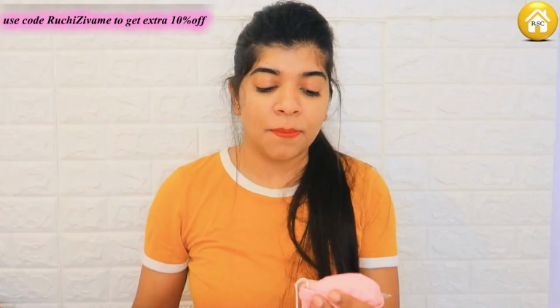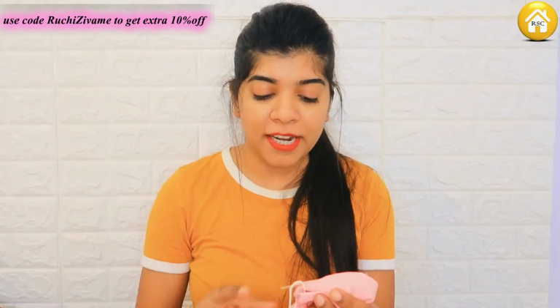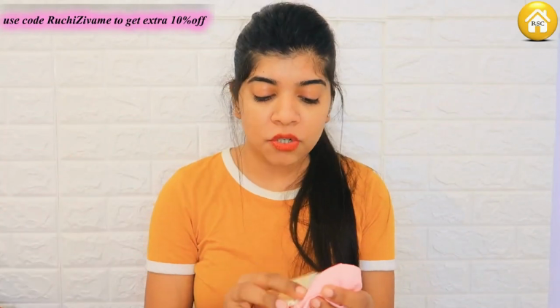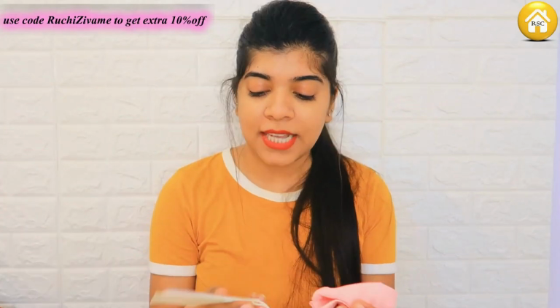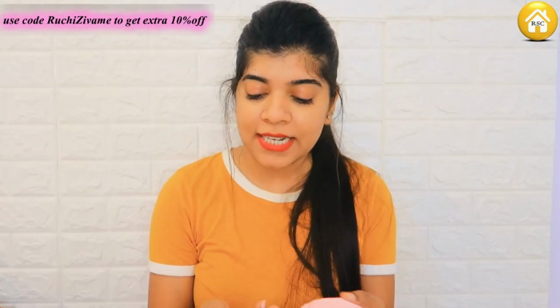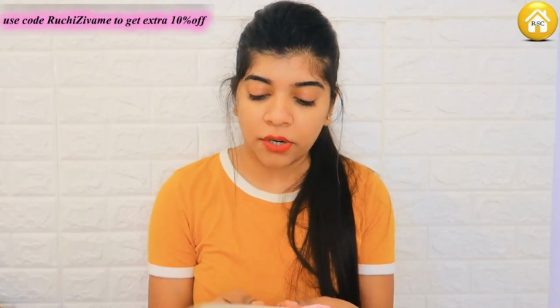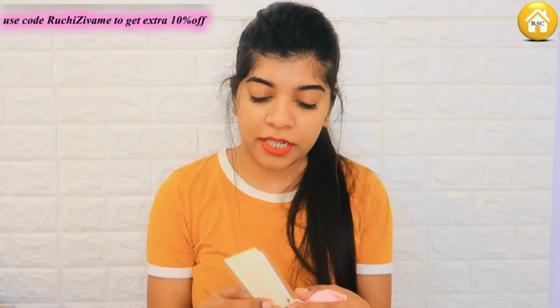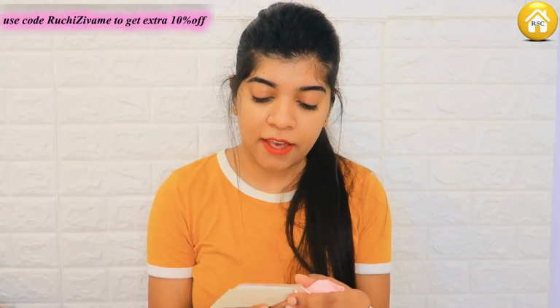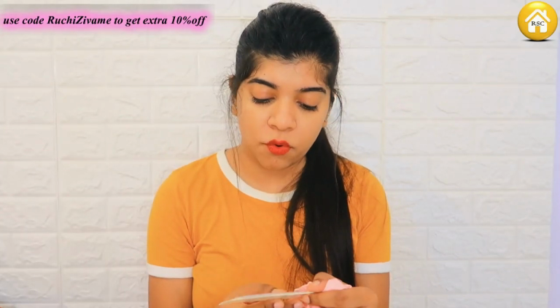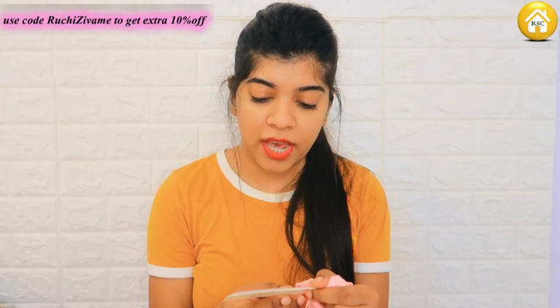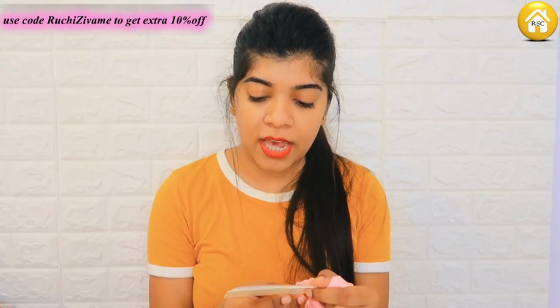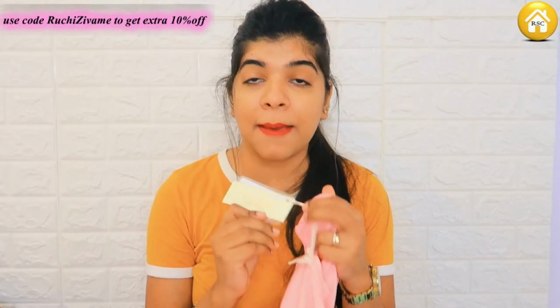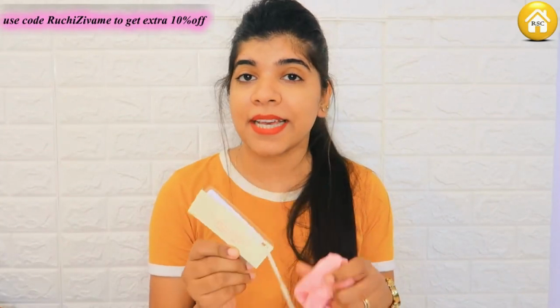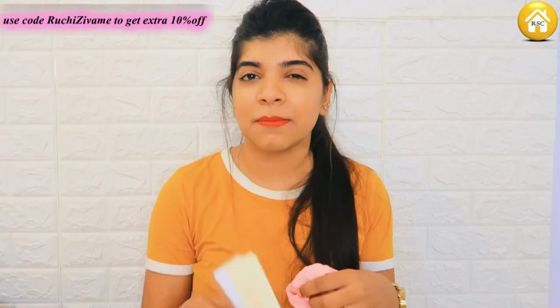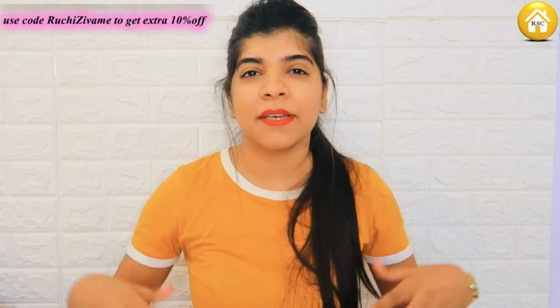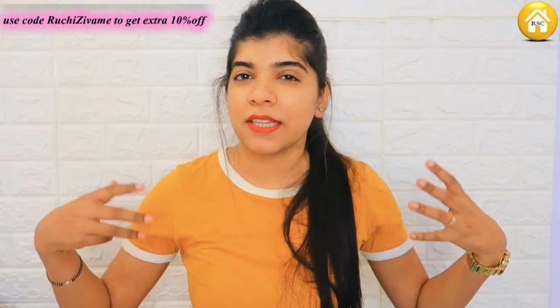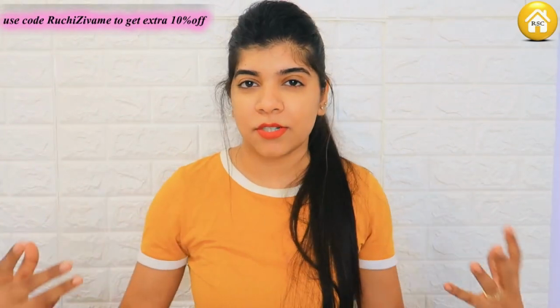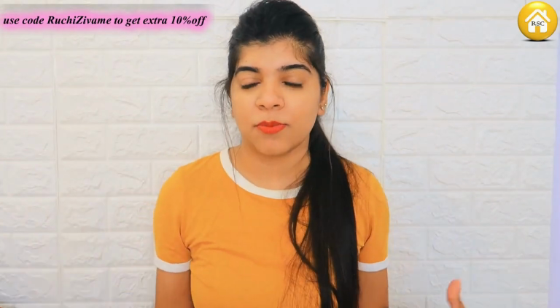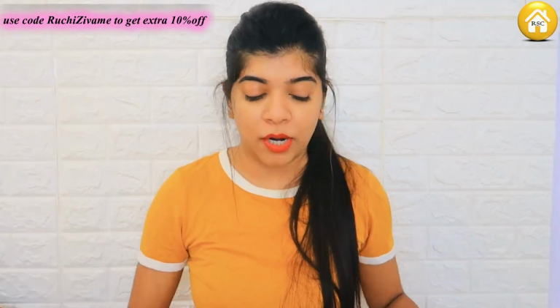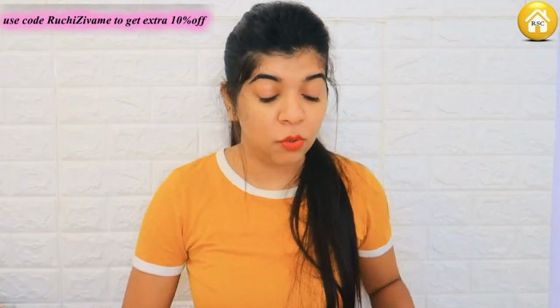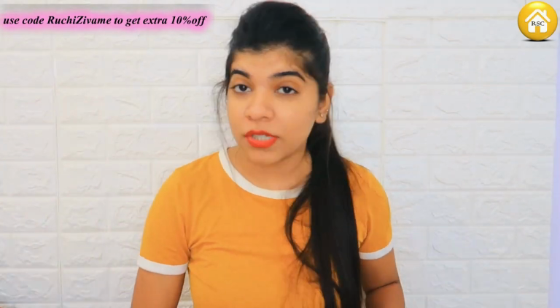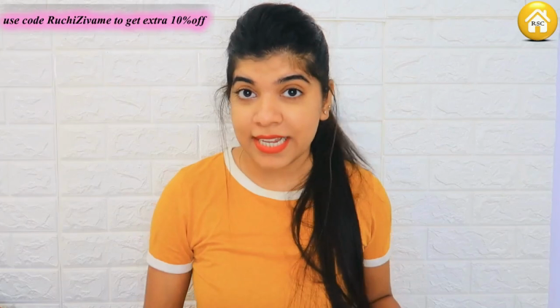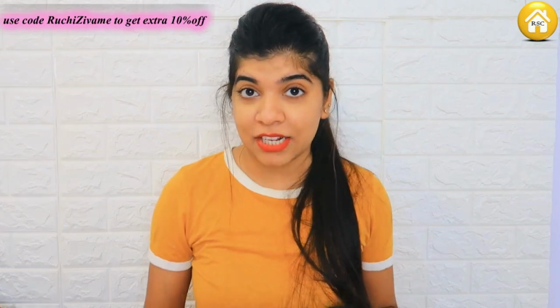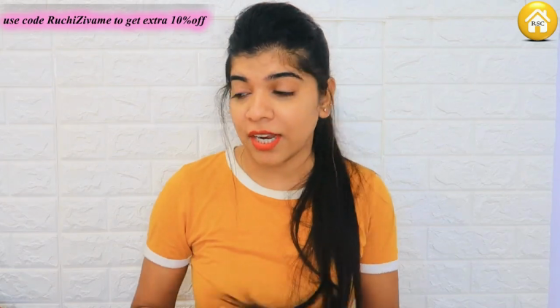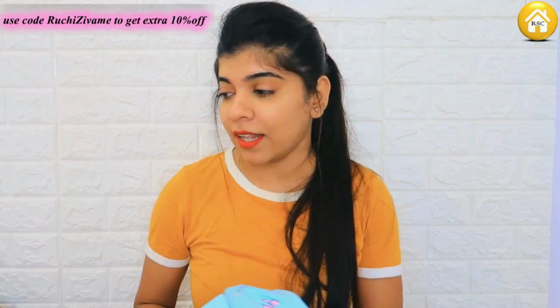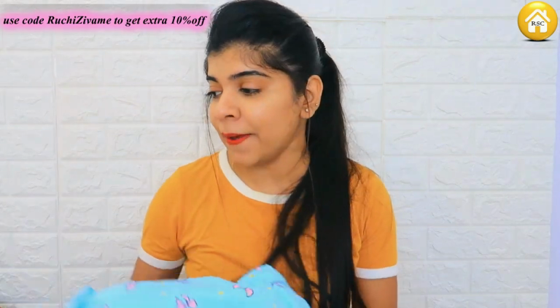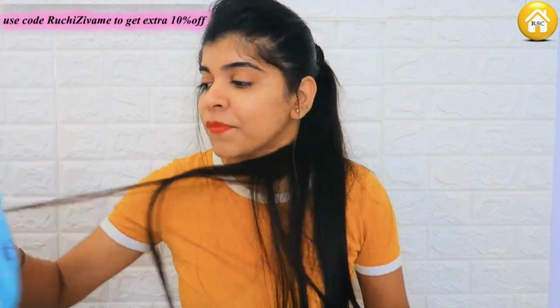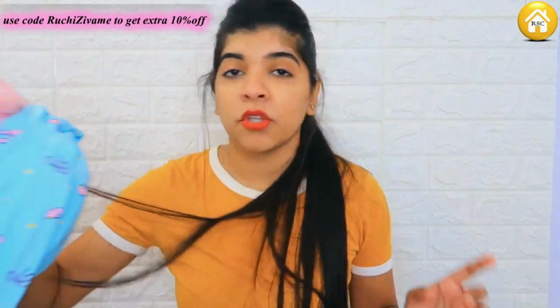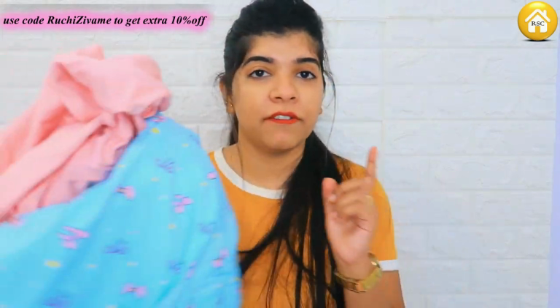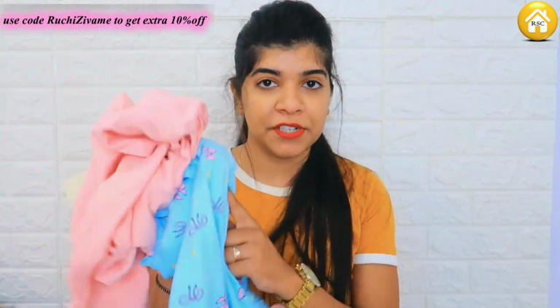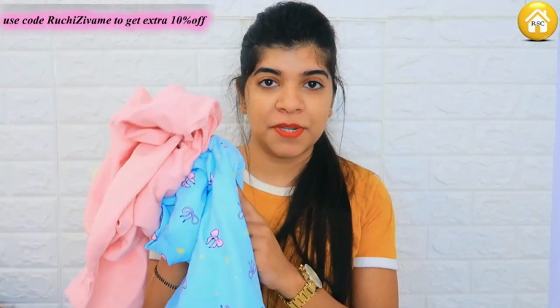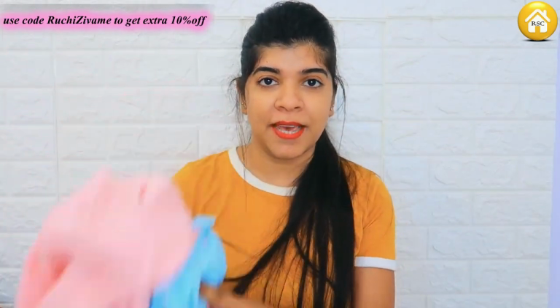So I ordered this in size M, because it is a little loose in night suits. So this is the first piece and I will show you how it looks when I wear it.